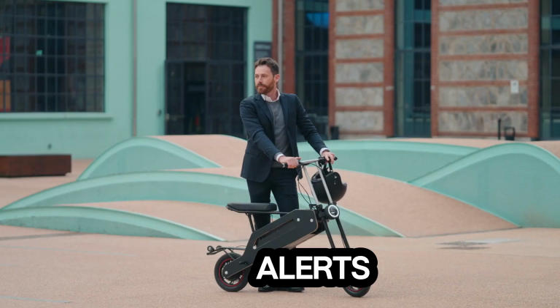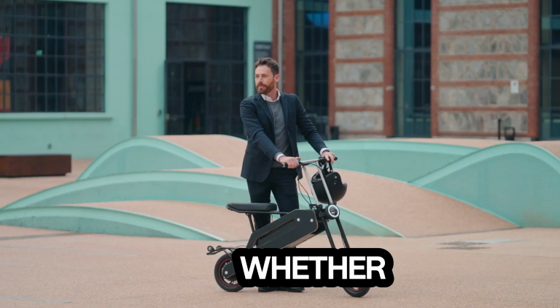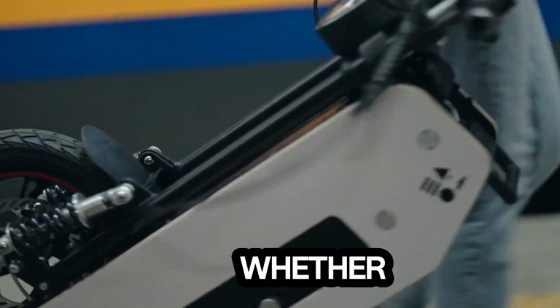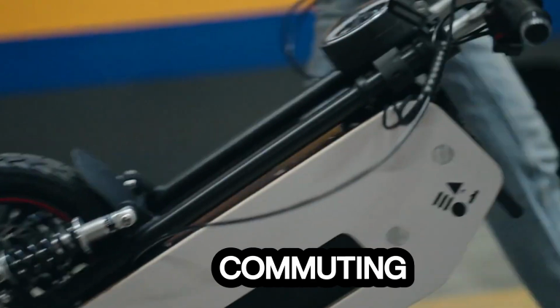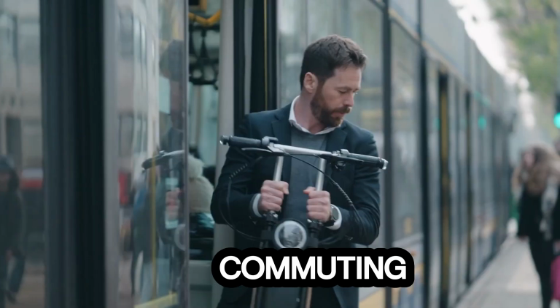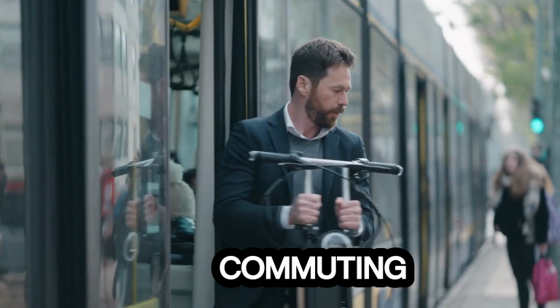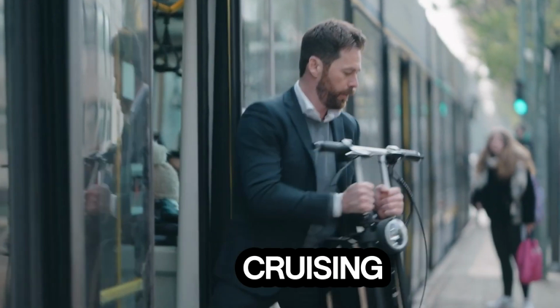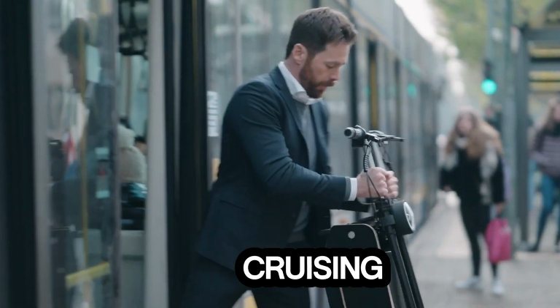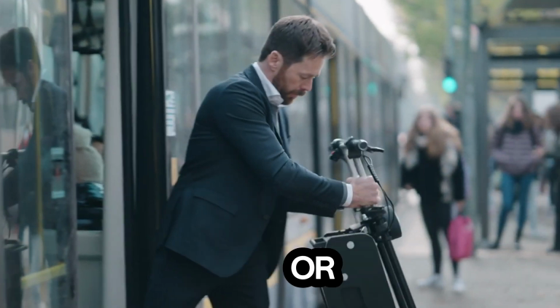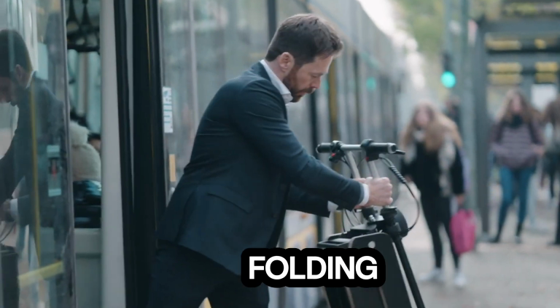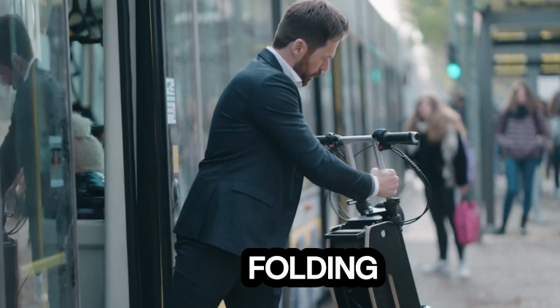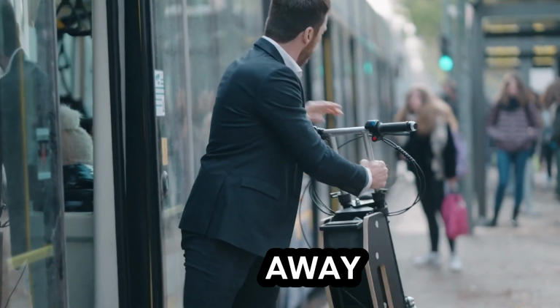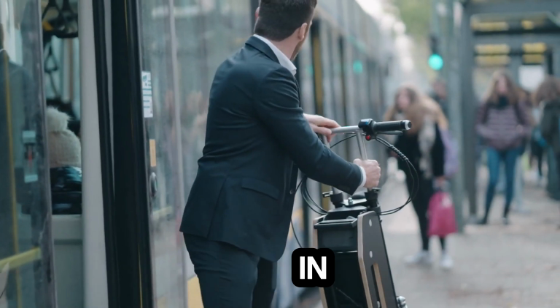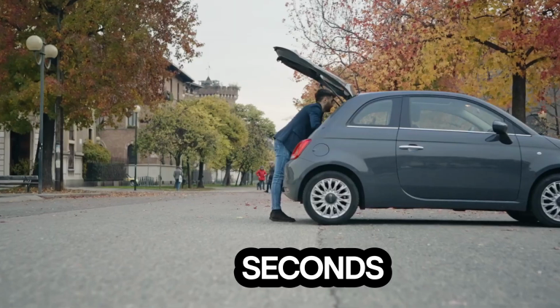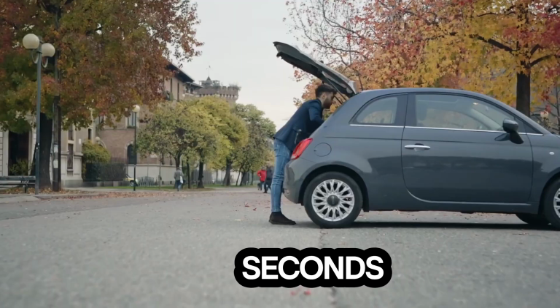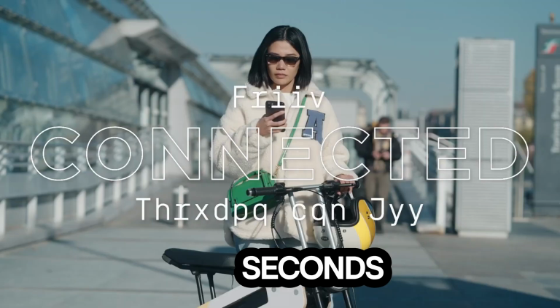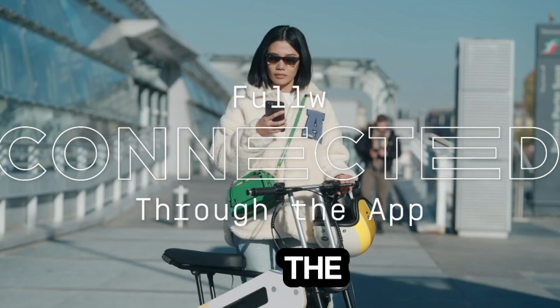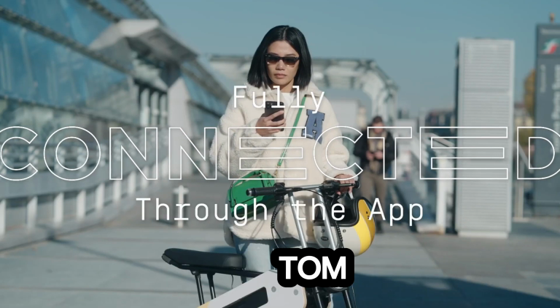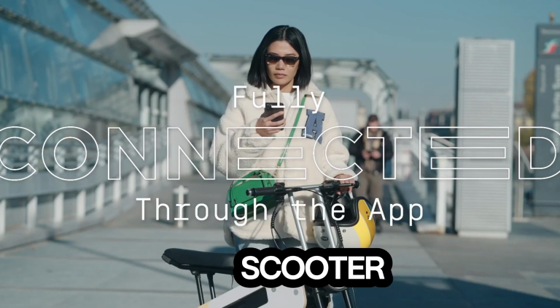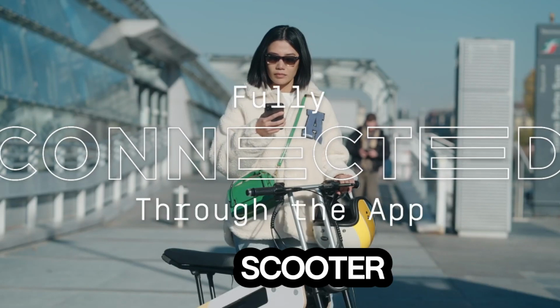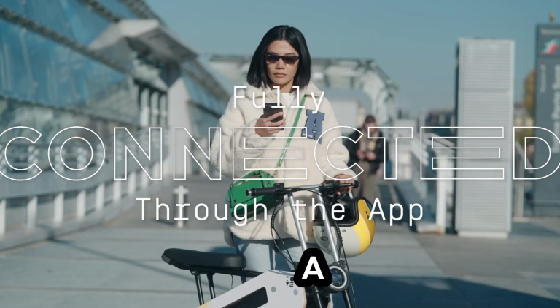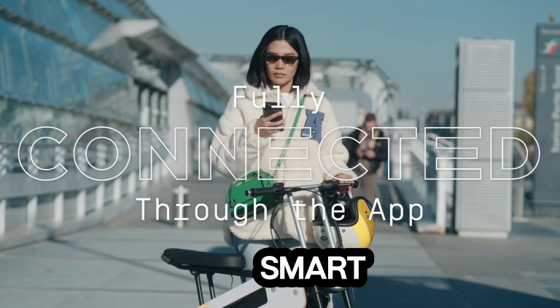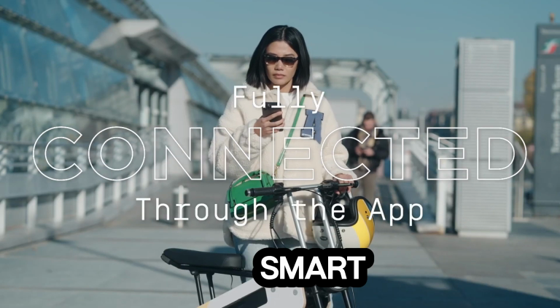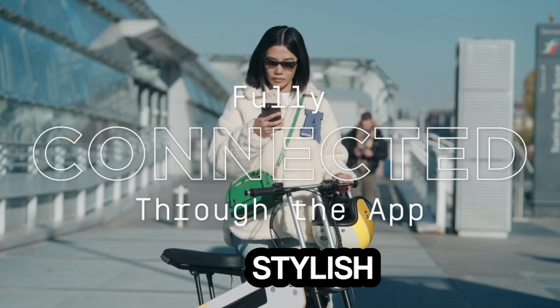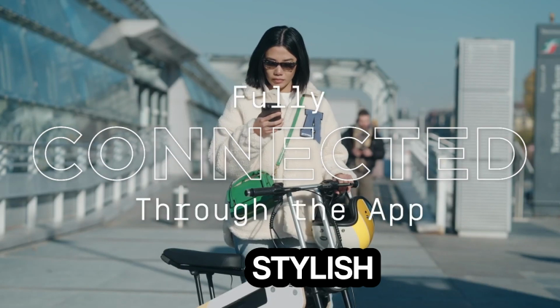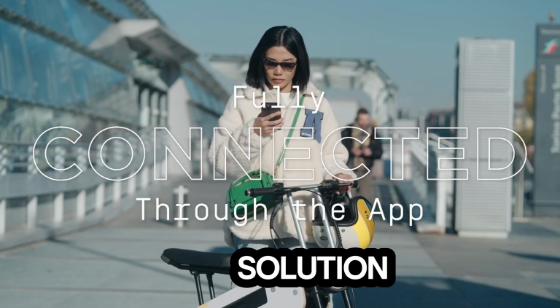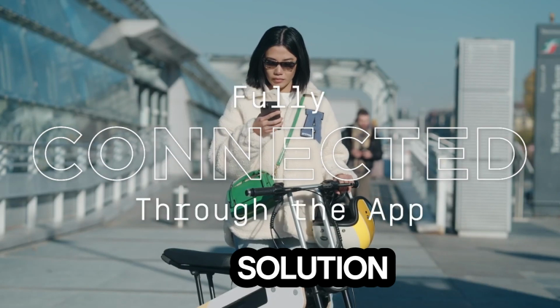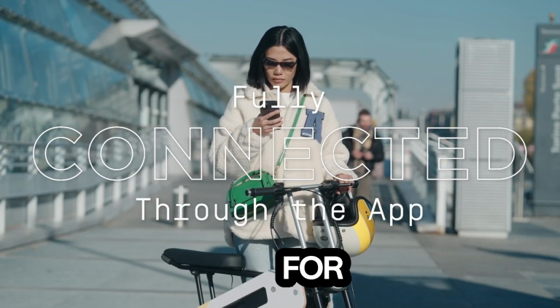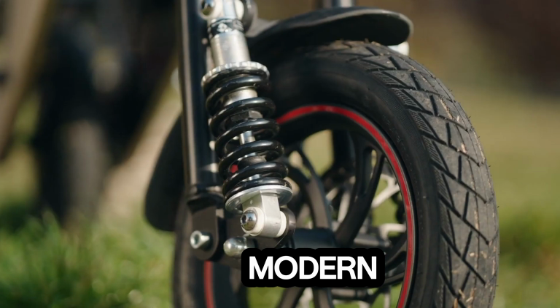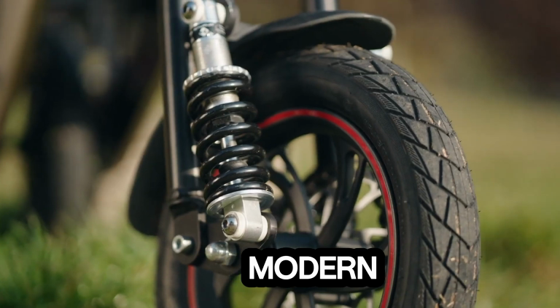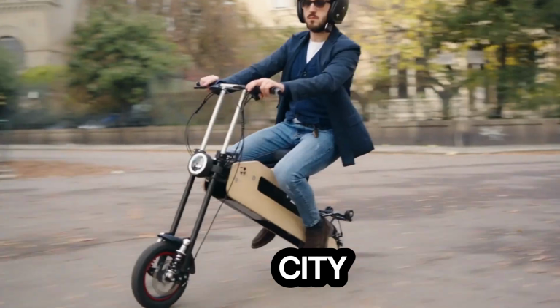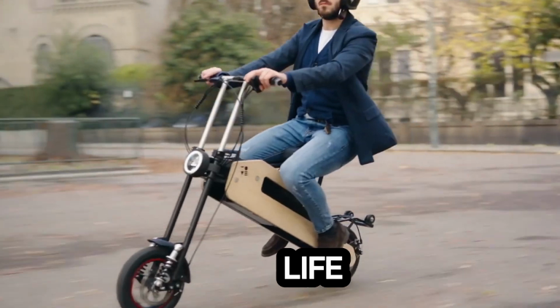Whether you're commuting, cruising, or folding it away in seconds, the Tom Scooter is a smart, stylish solution for modern city life.